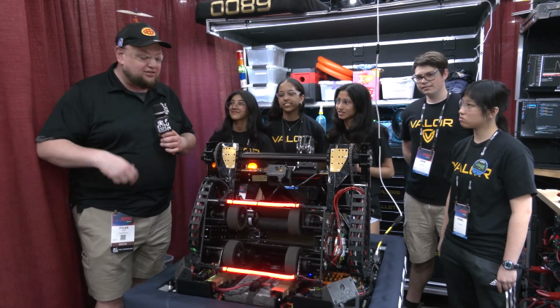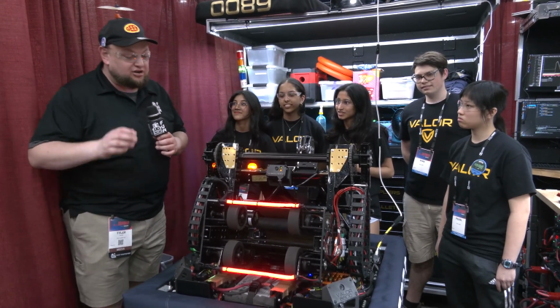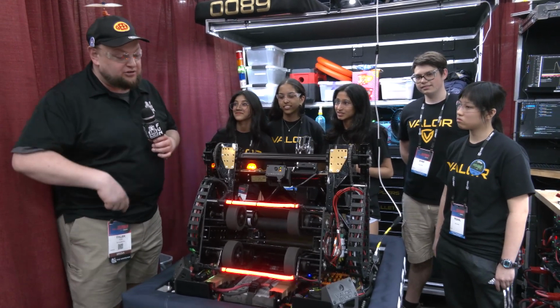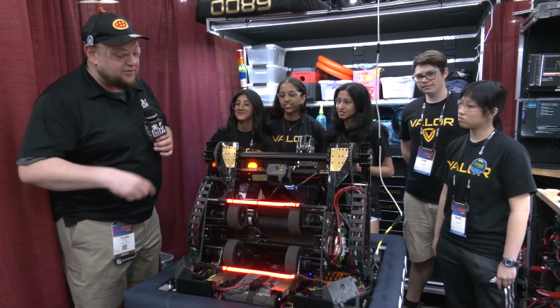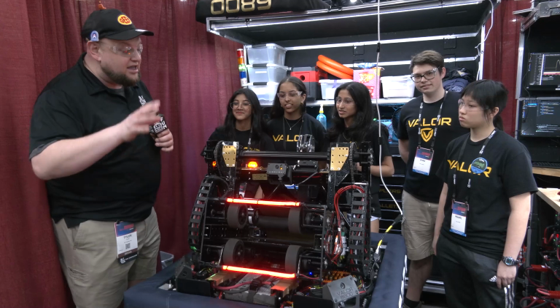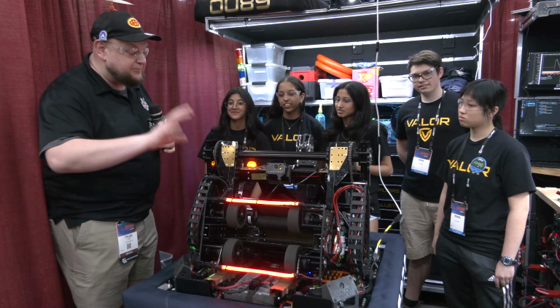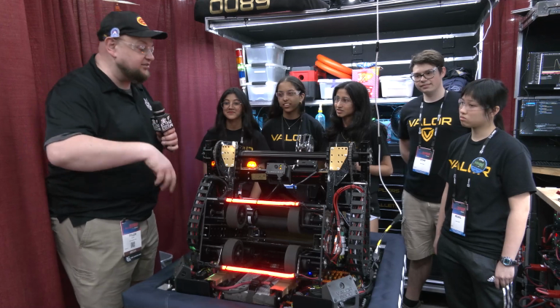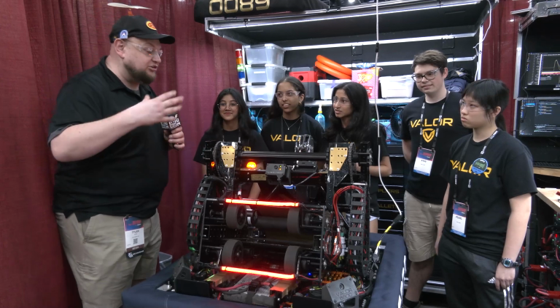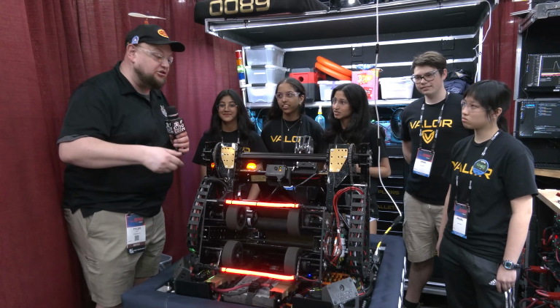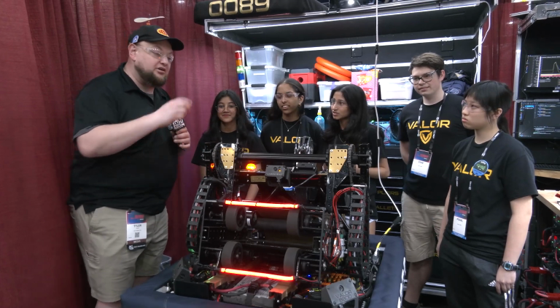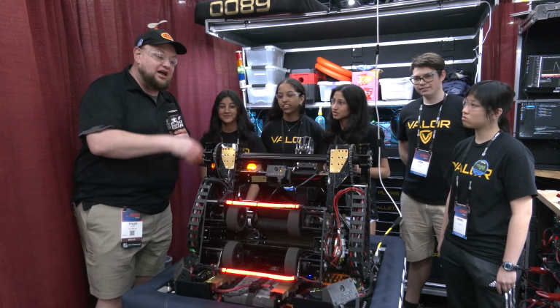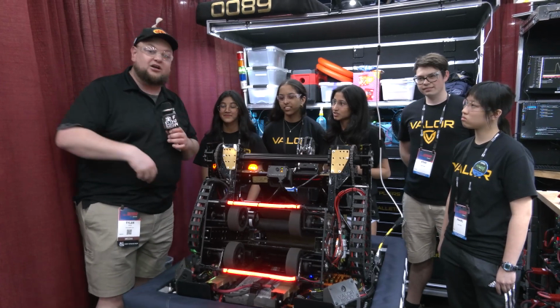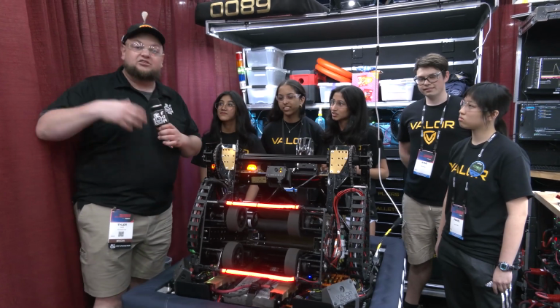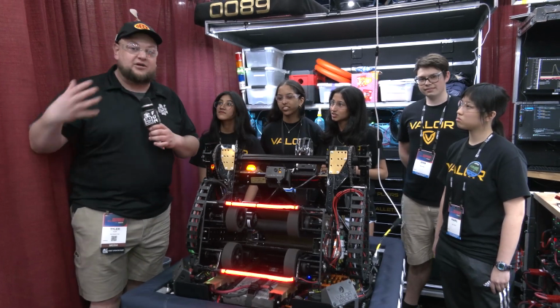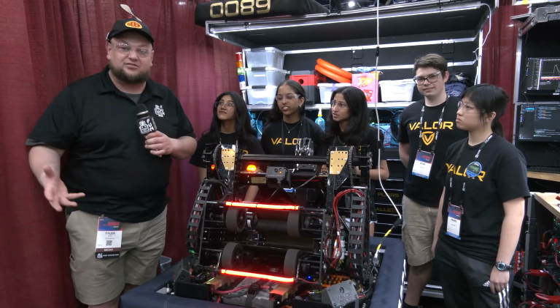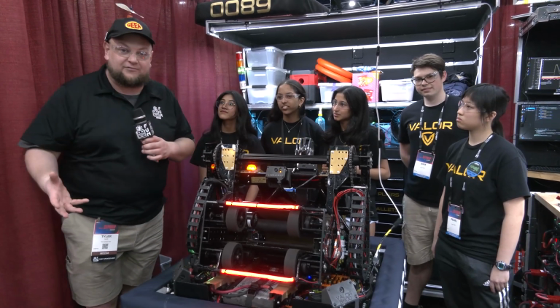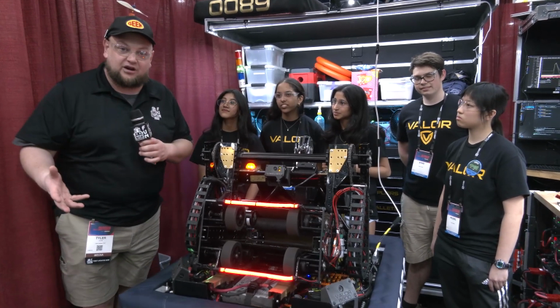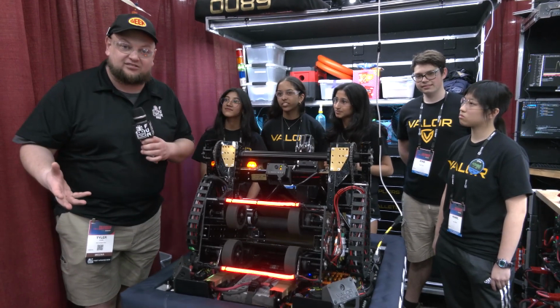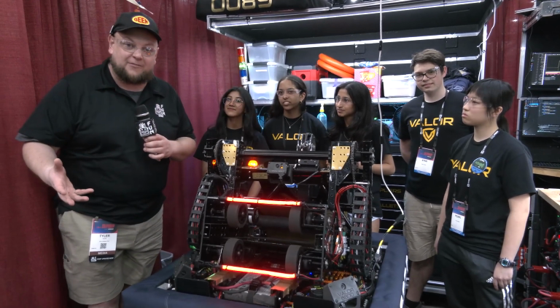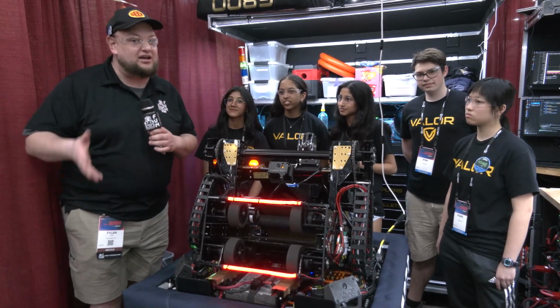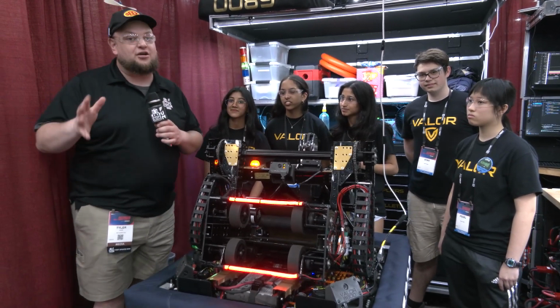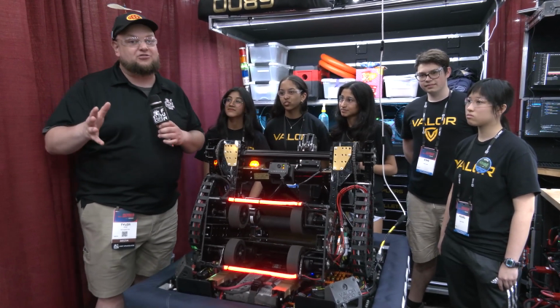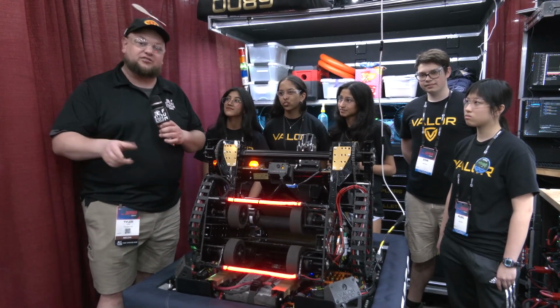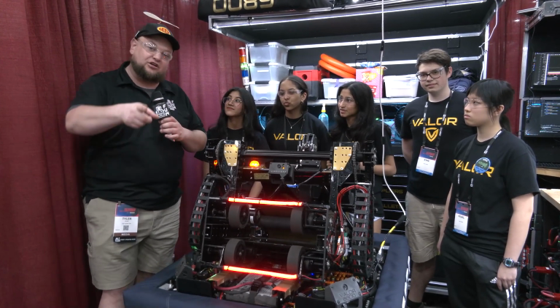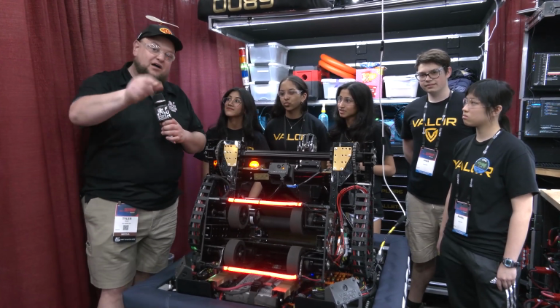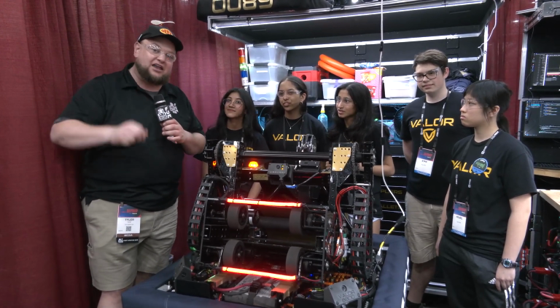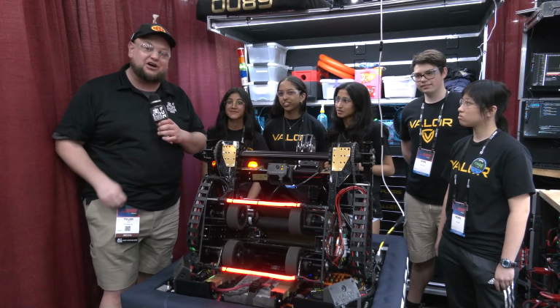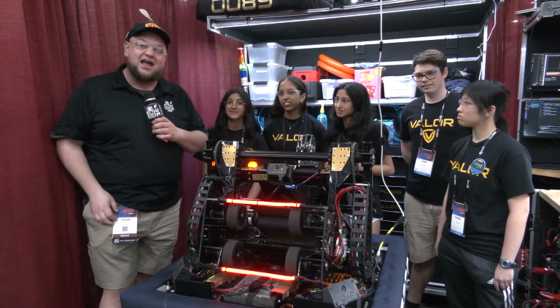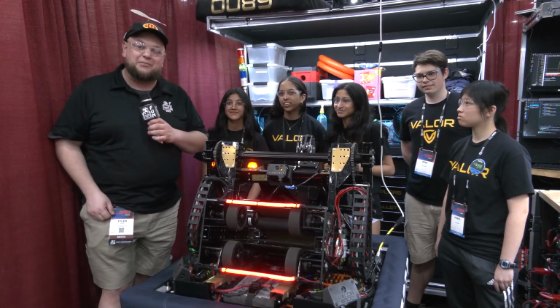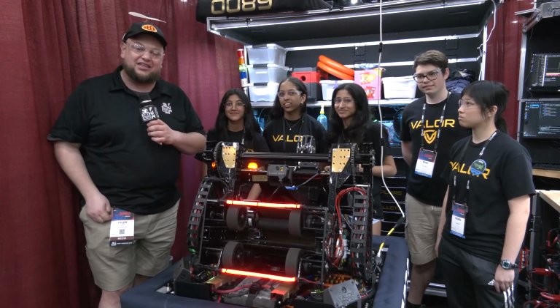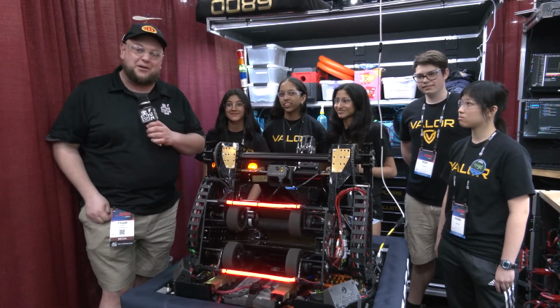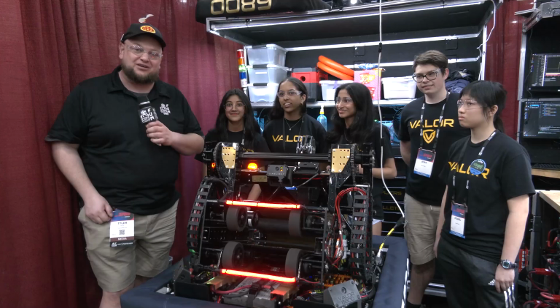We're going to be focusing on what this team has changed, how they've gotten better, and how that continued process improvement has really made Valor a great robot here so far. We'll be talking about different areas like their shooter, their climber, some stuff regarding software, and so much more. Let's learn about Valor here on Behind the Bumpers.